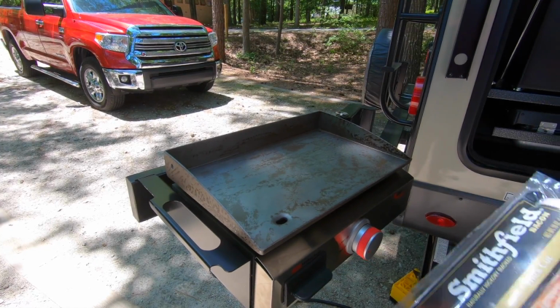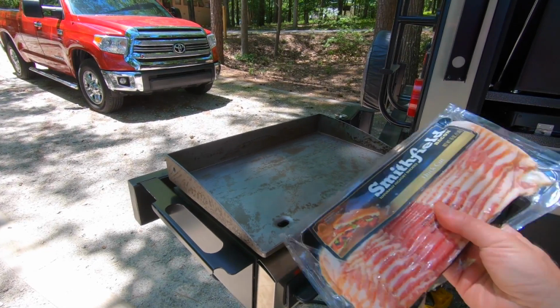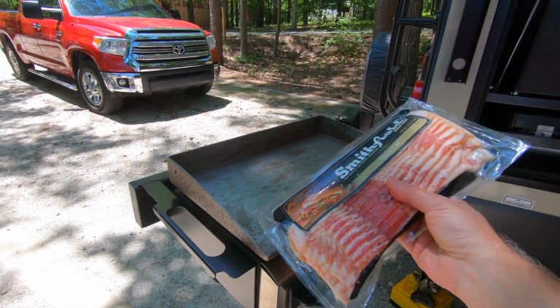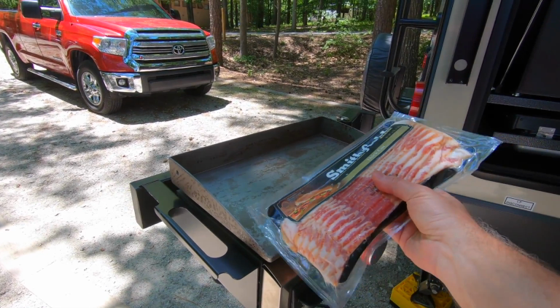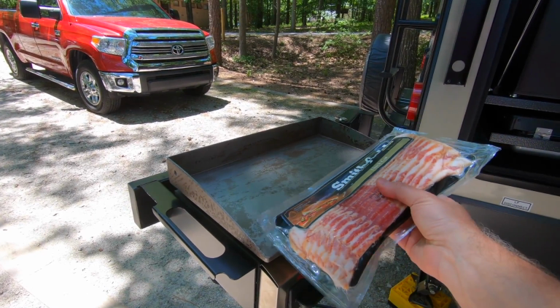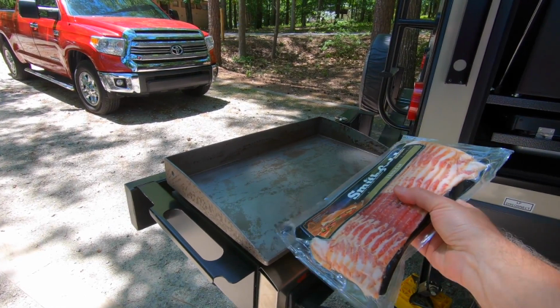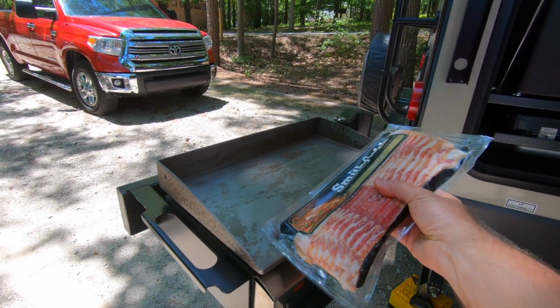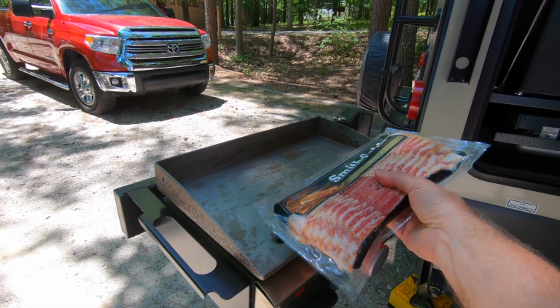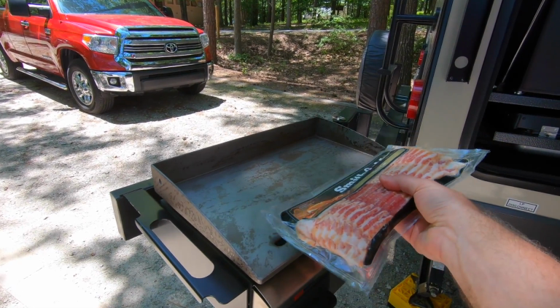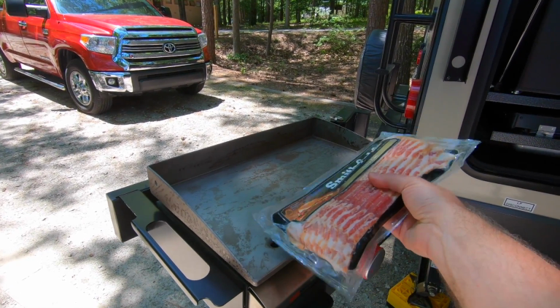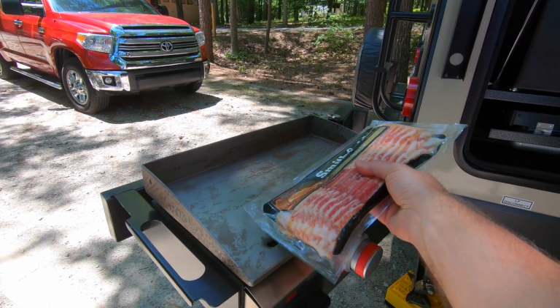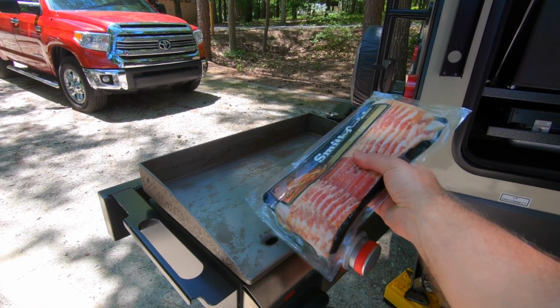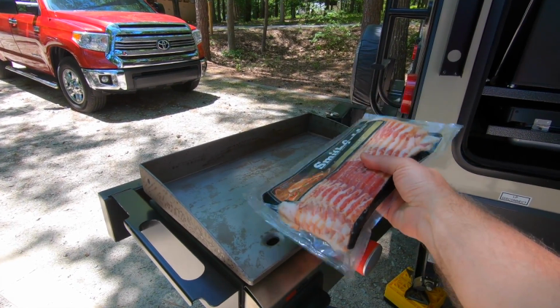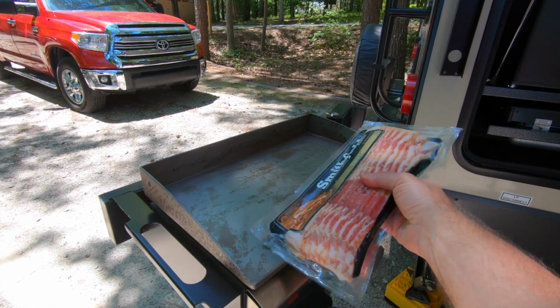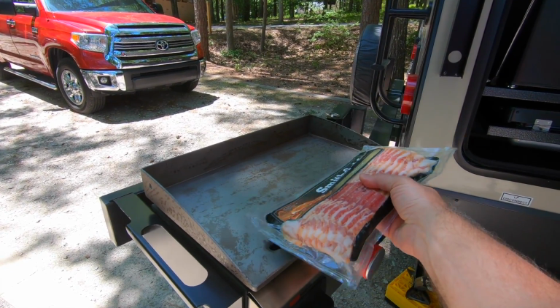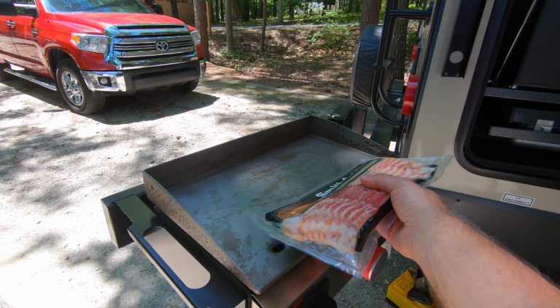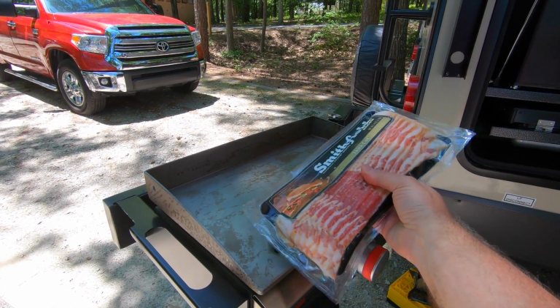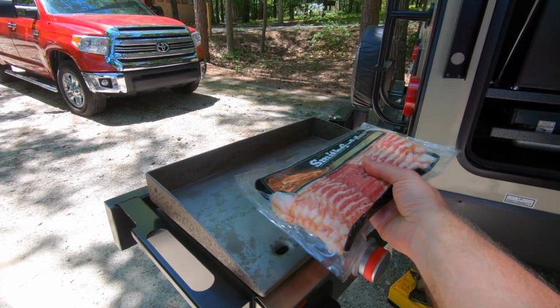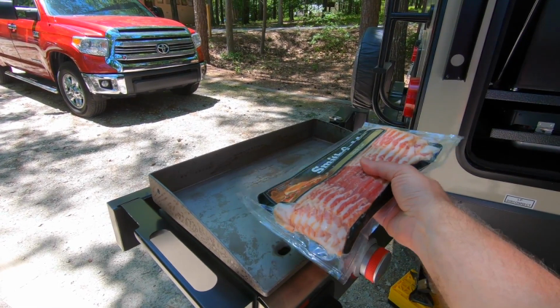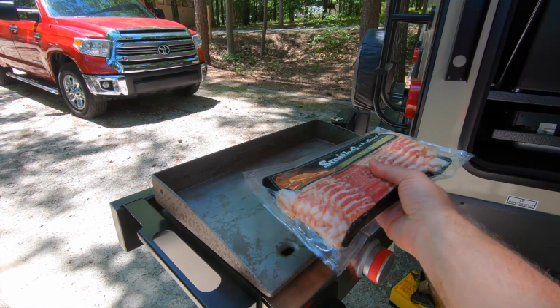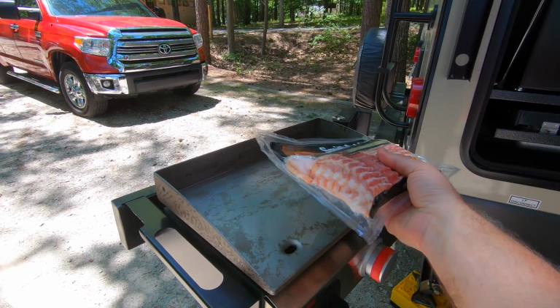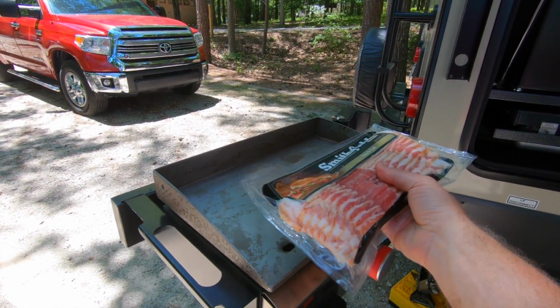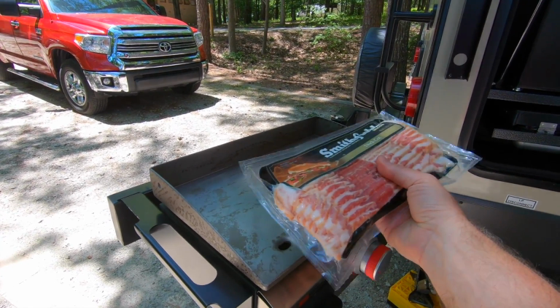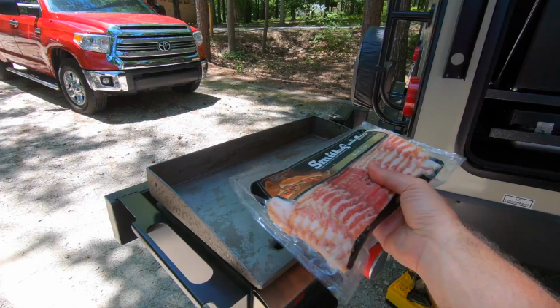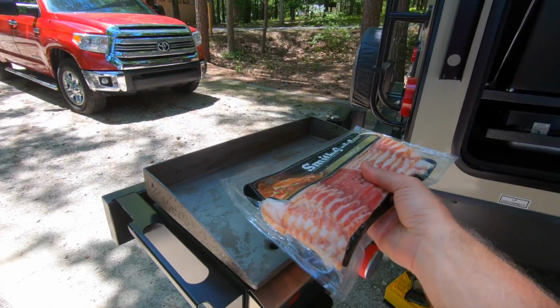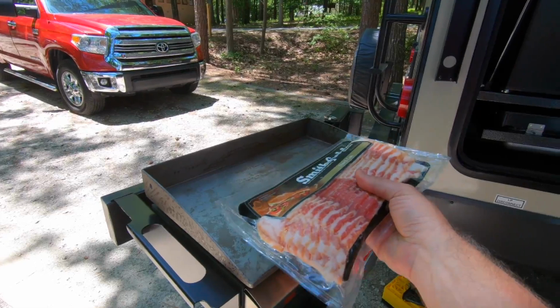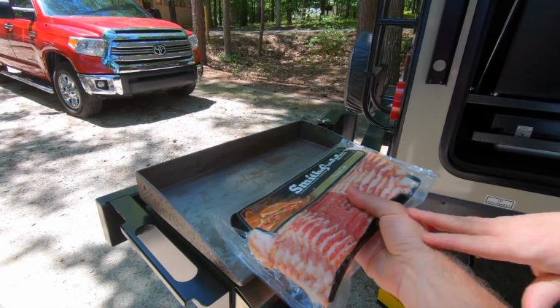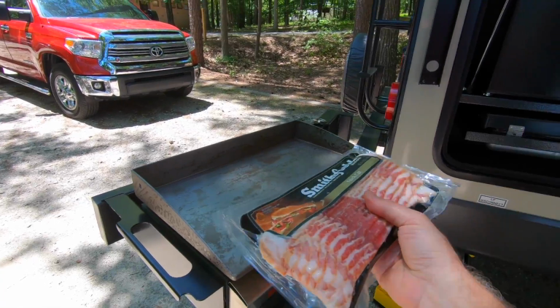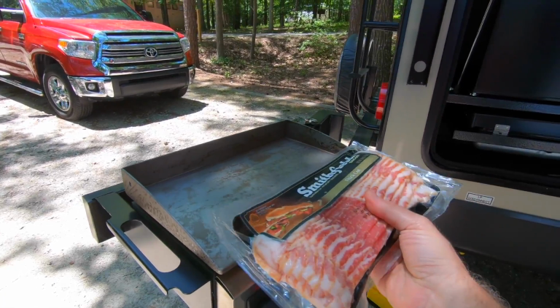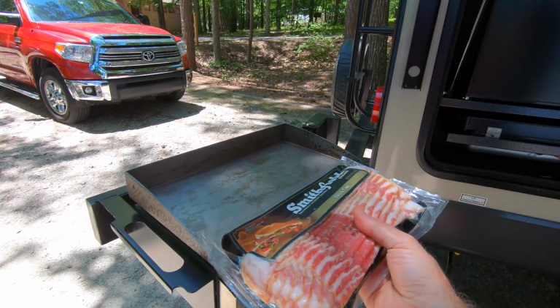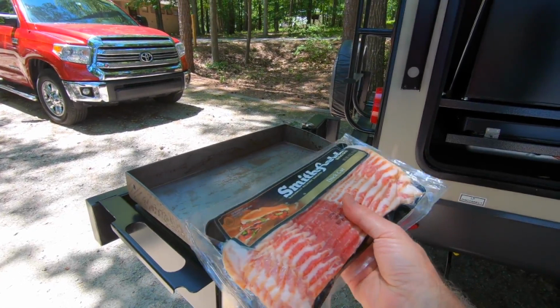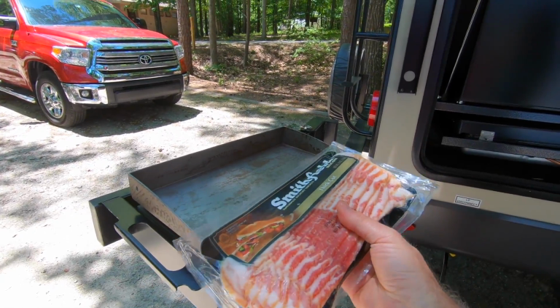Bacon, bacon, bacon on a griddle — no, it has to be seasoned first.